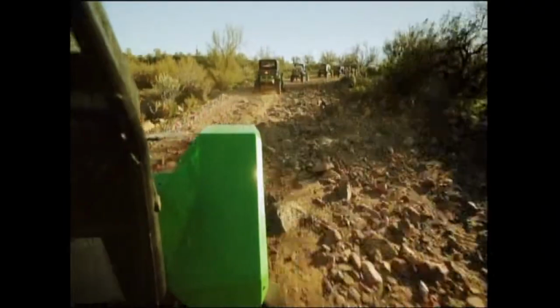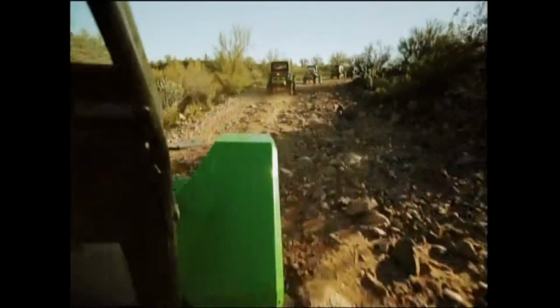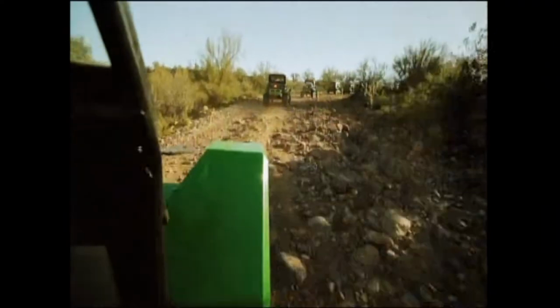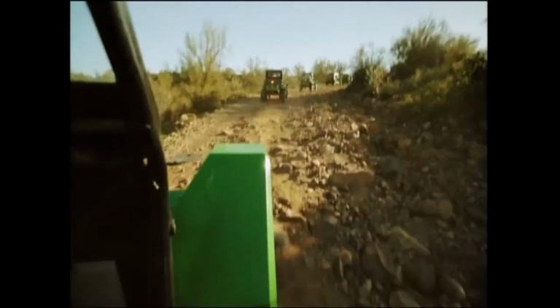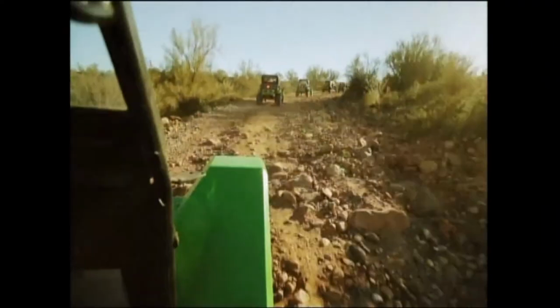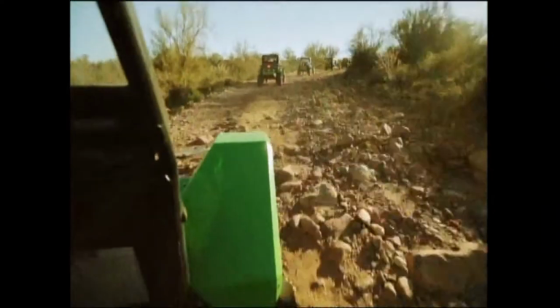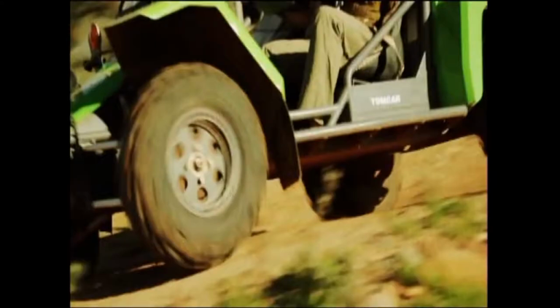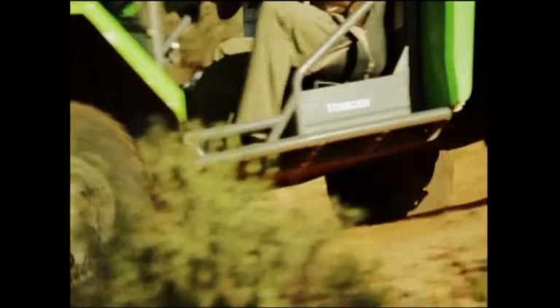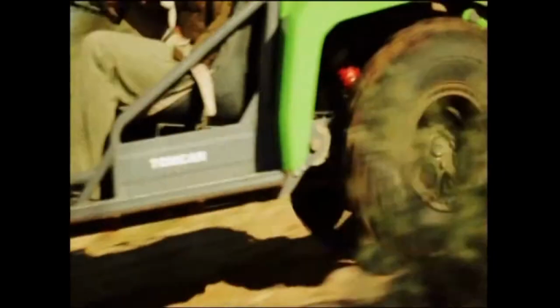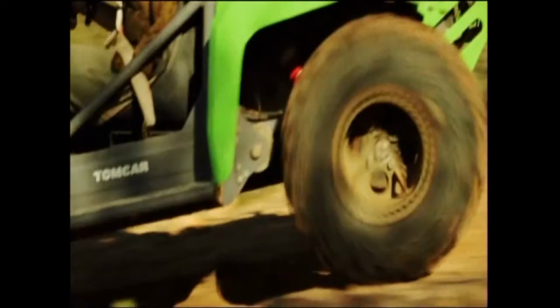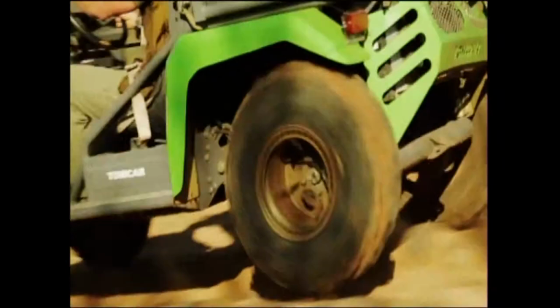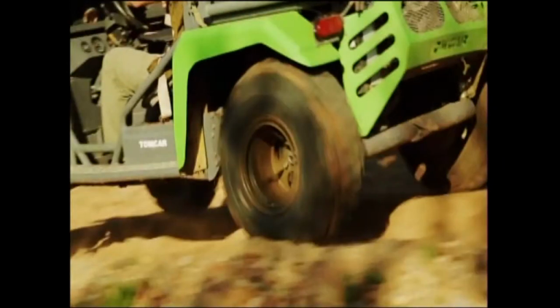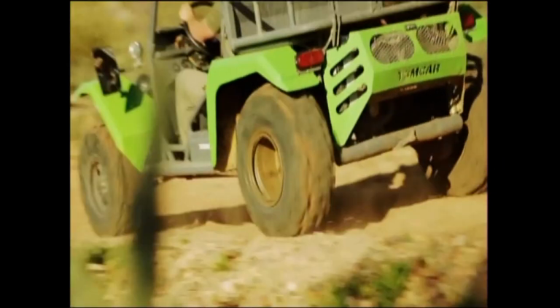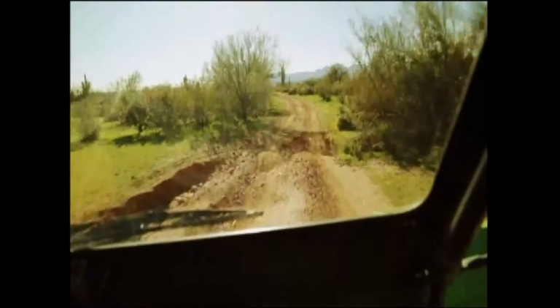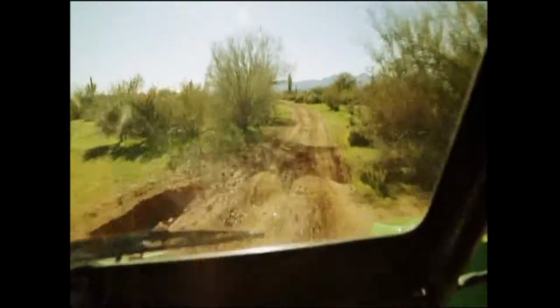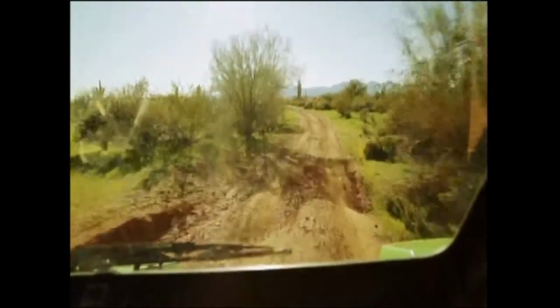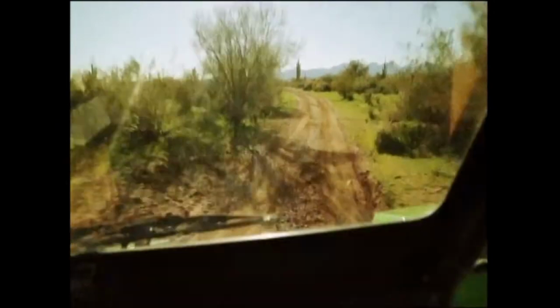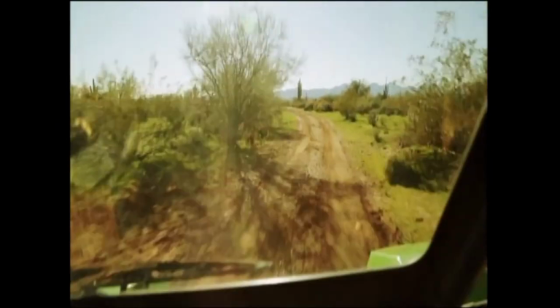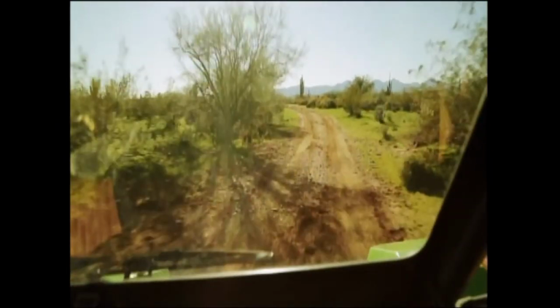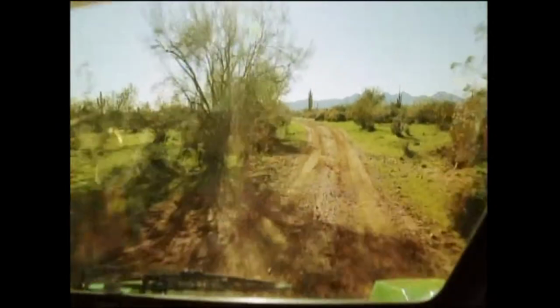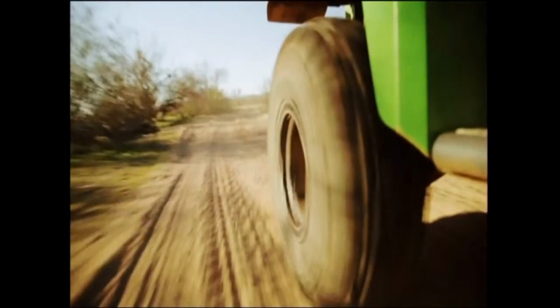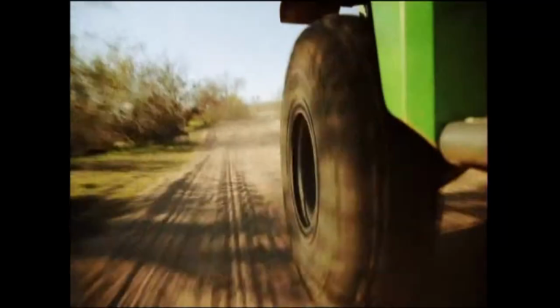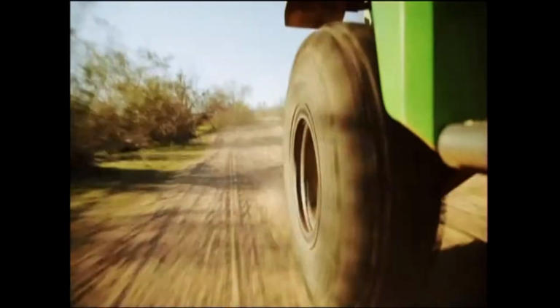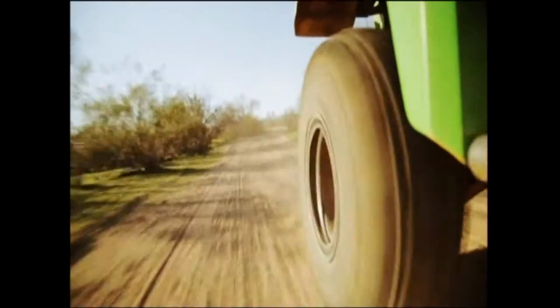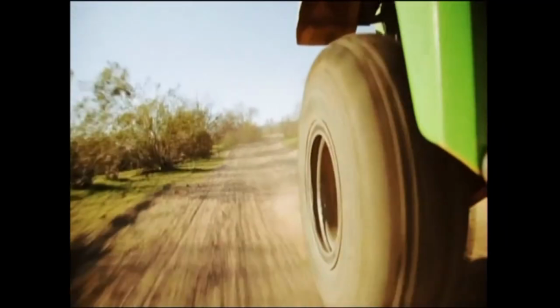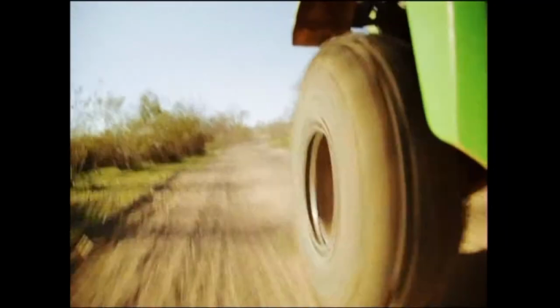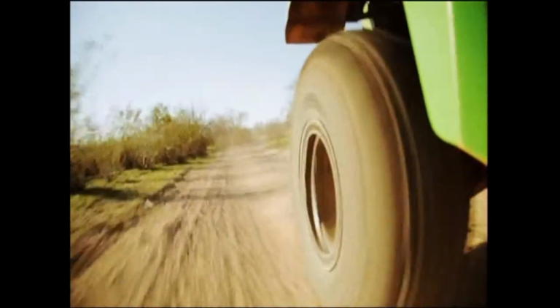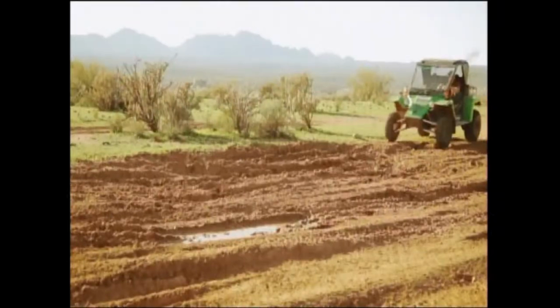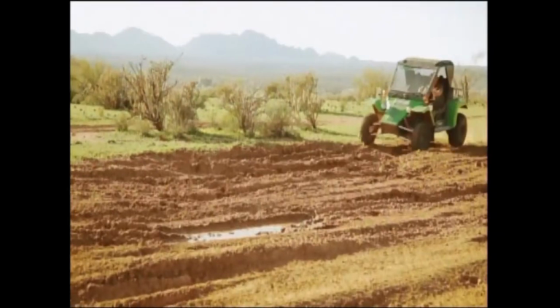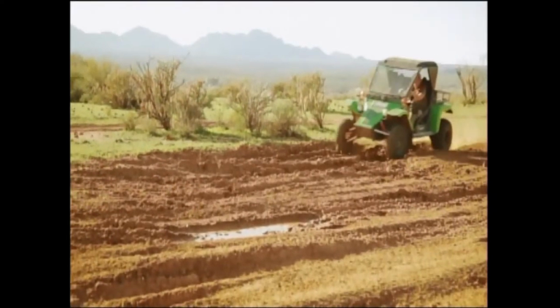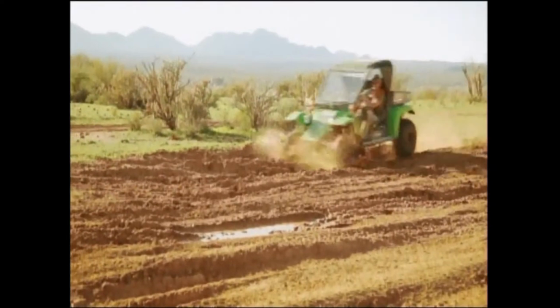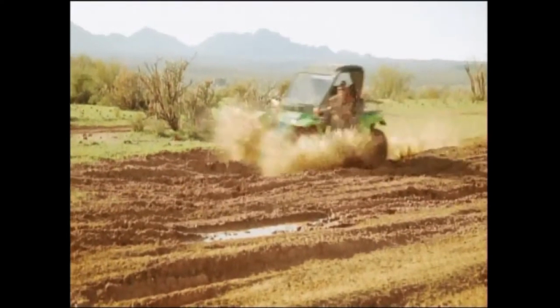It's an exhilarating ride — a bumpy, dusty, sometimes mud-covered, off-road invigorating rush.